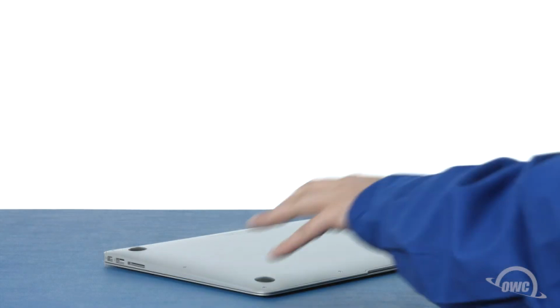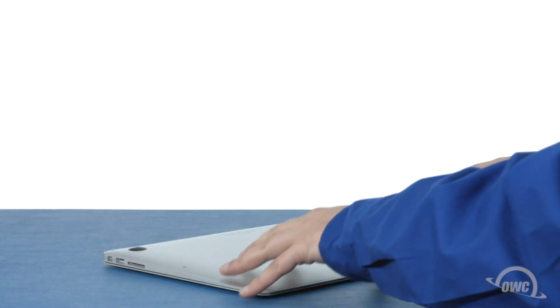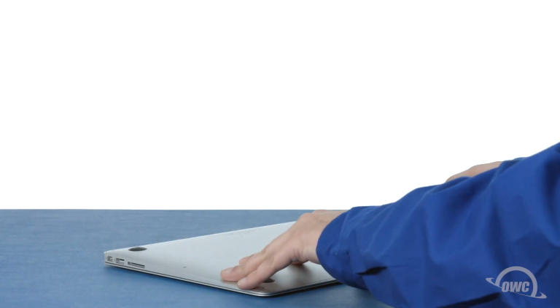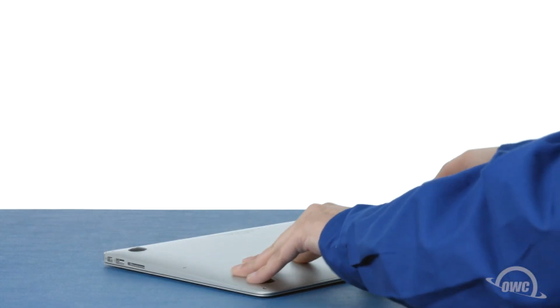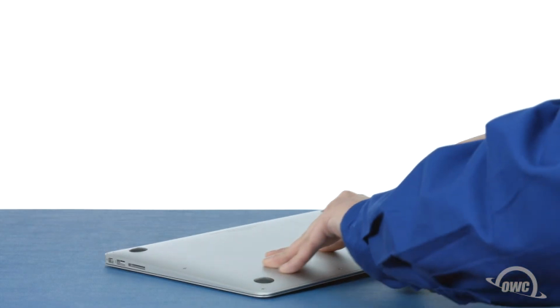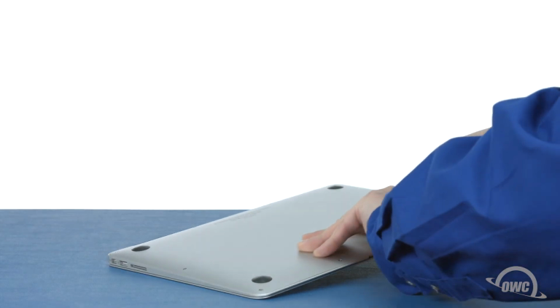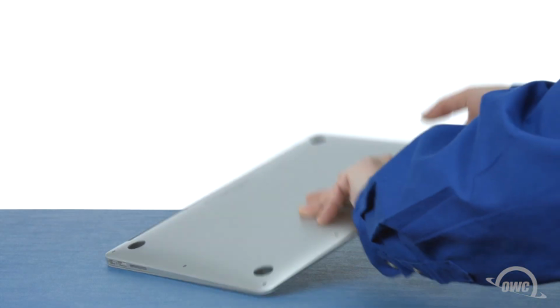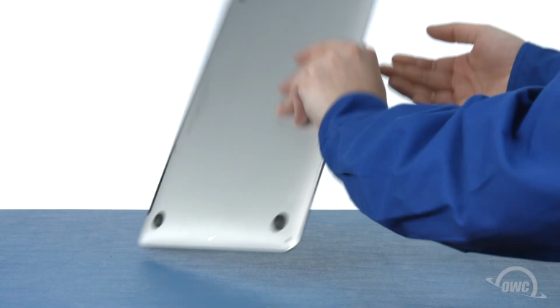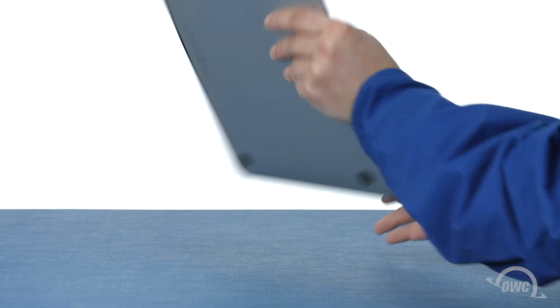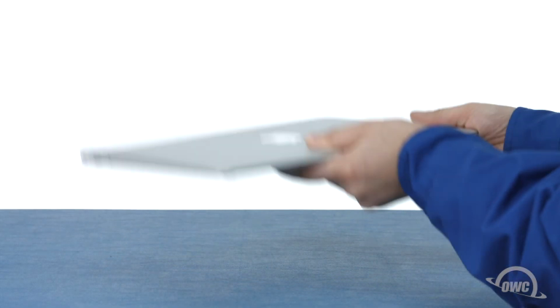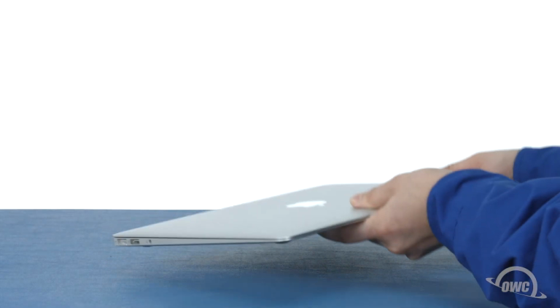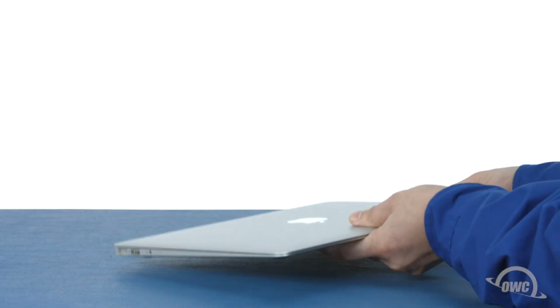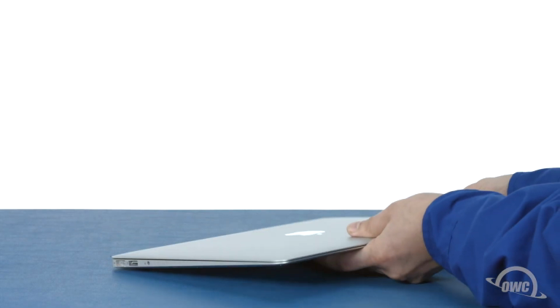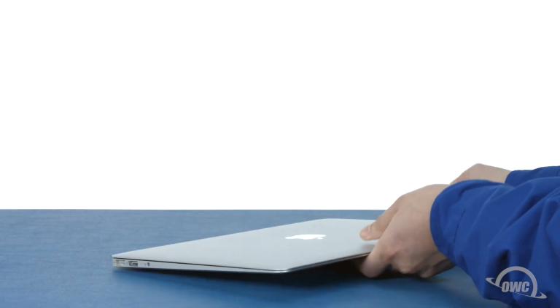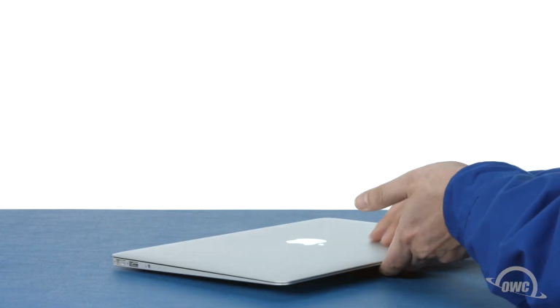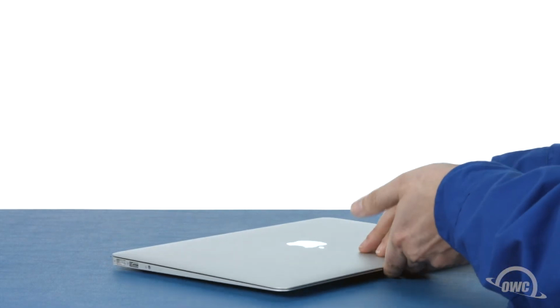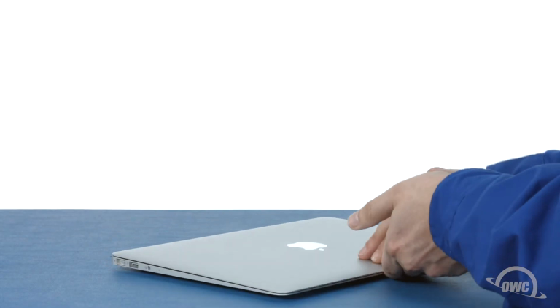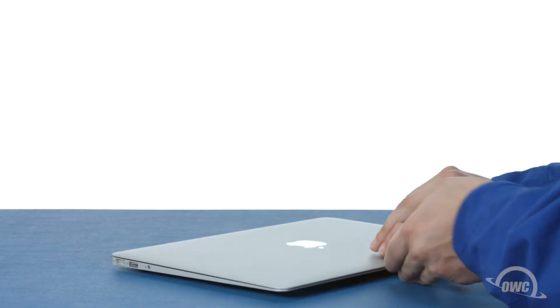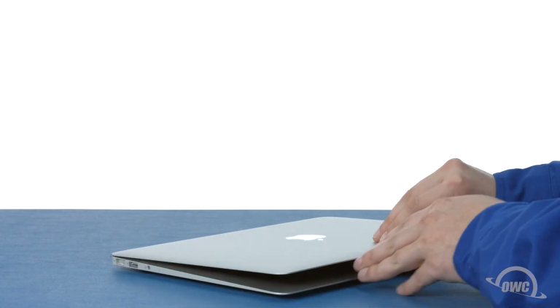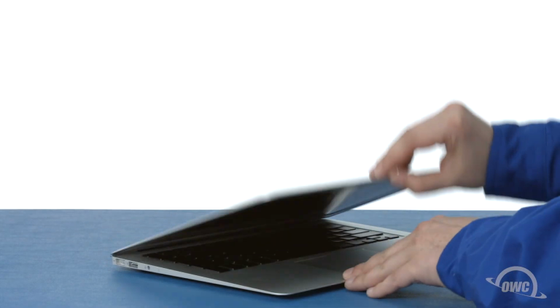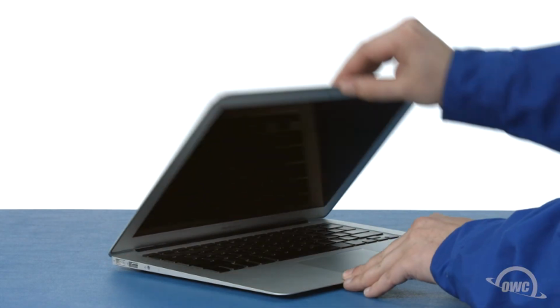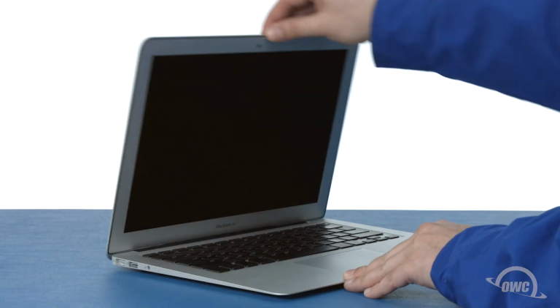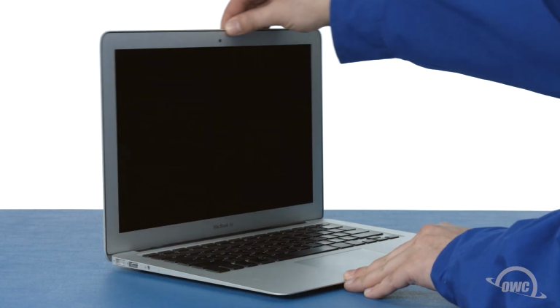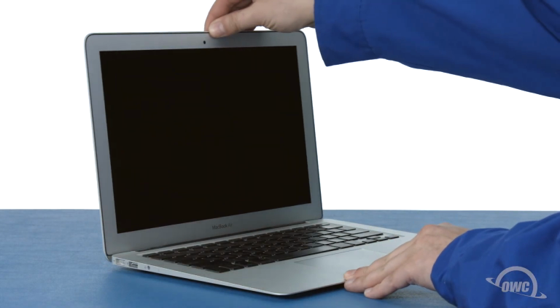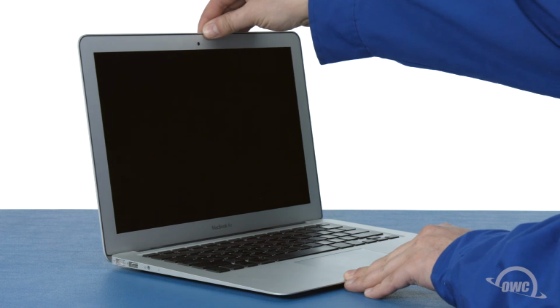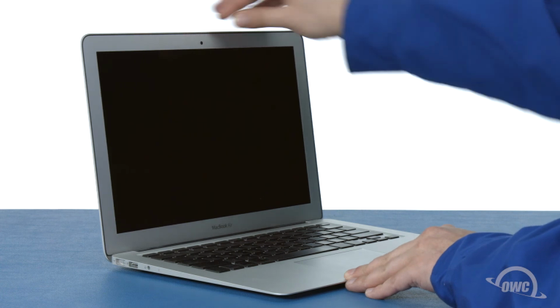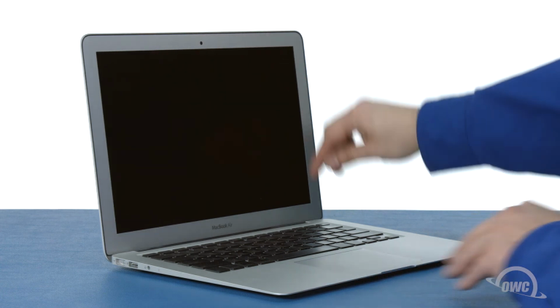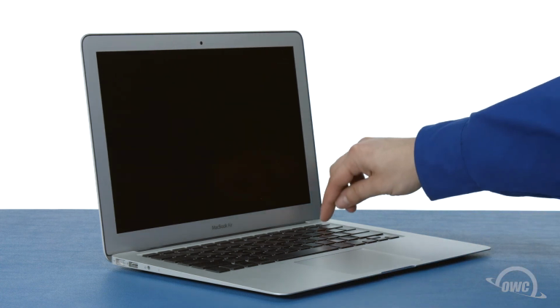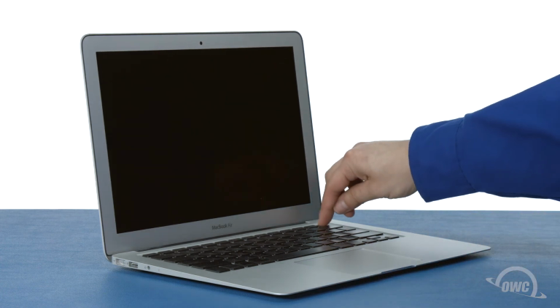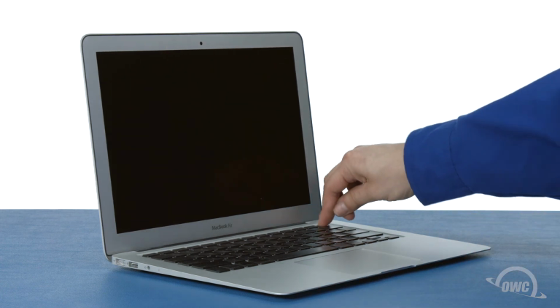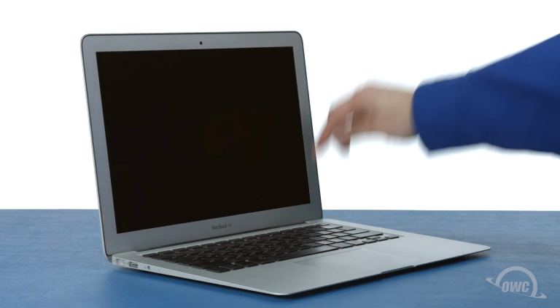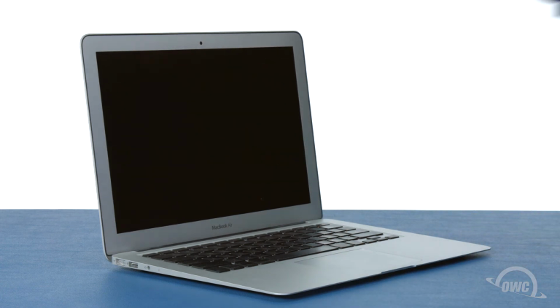You may now flip your MacBook Air over, open it up, and turn it on.